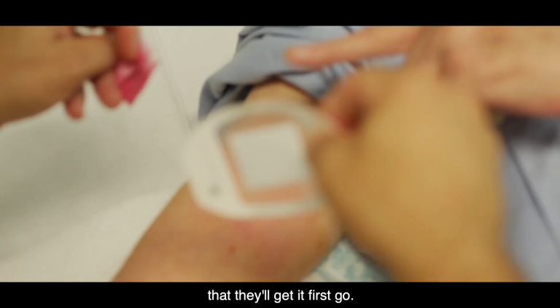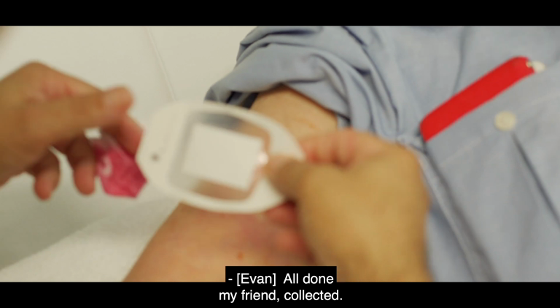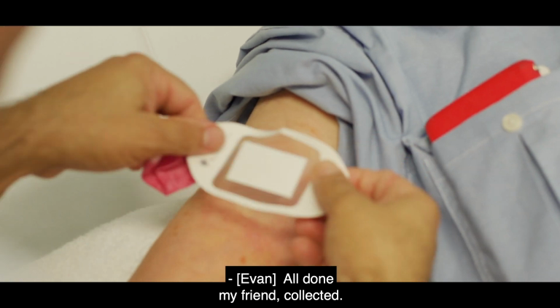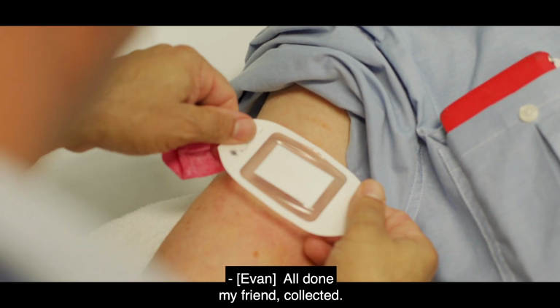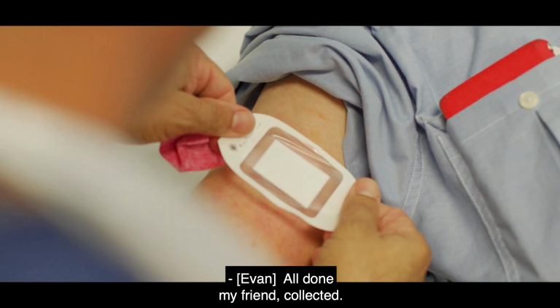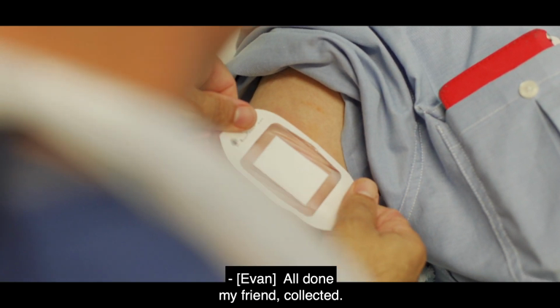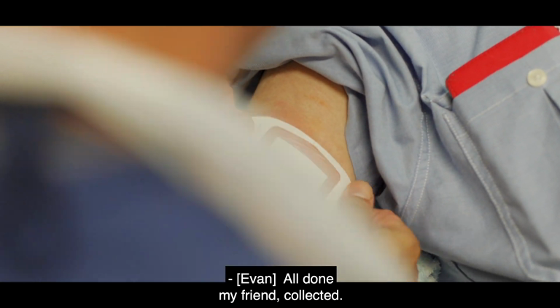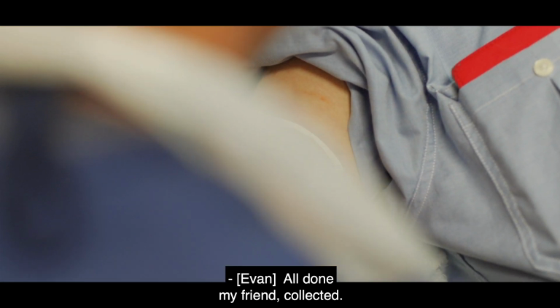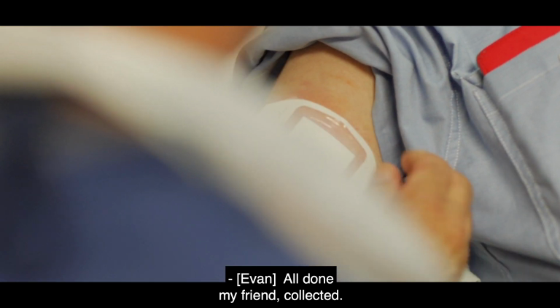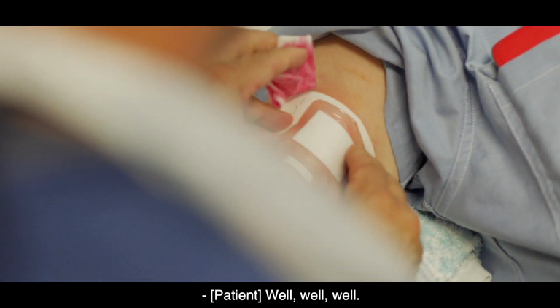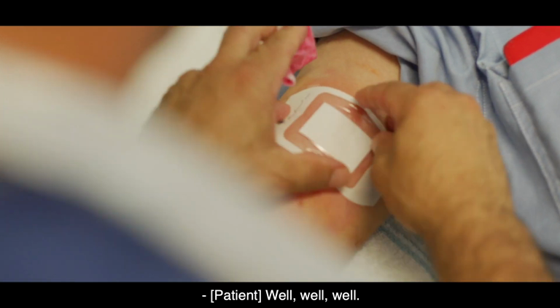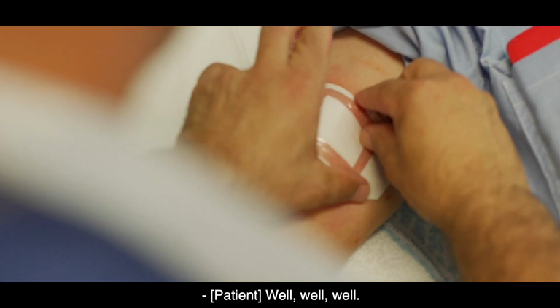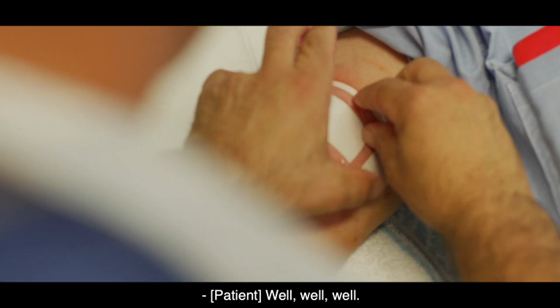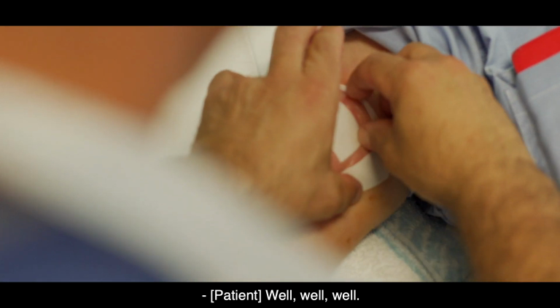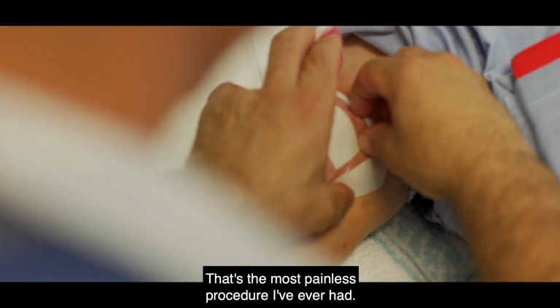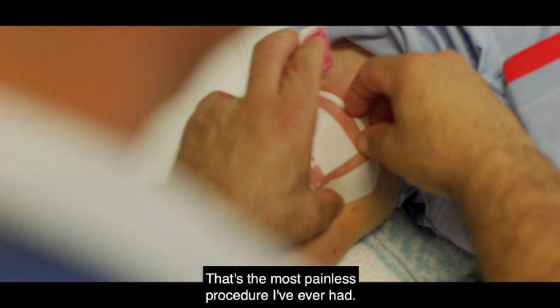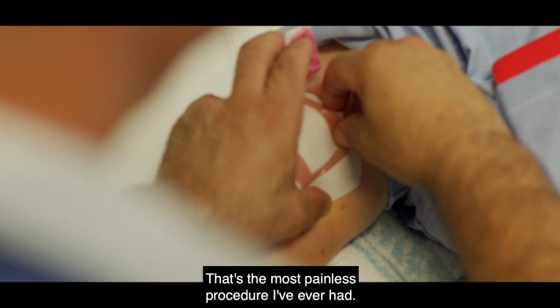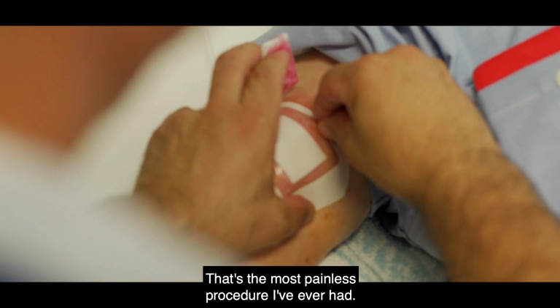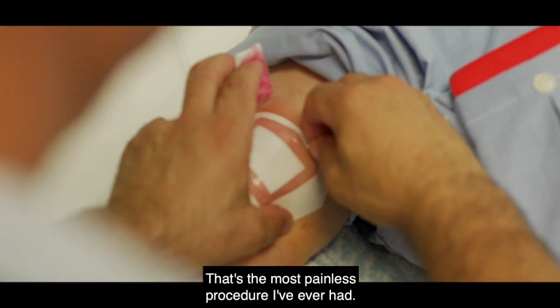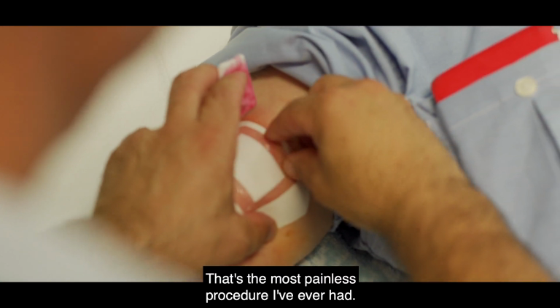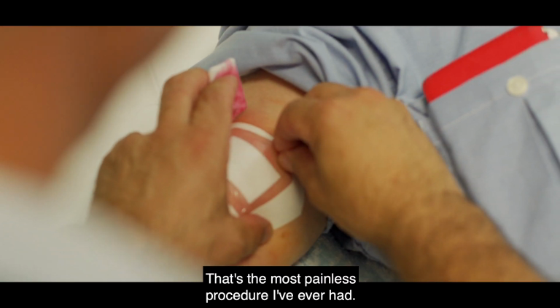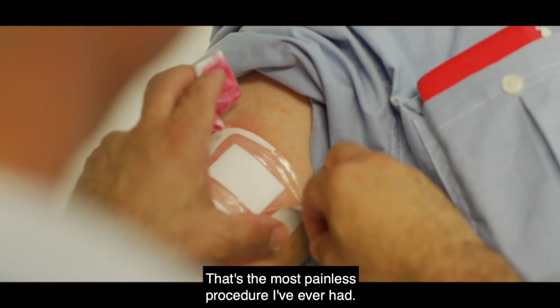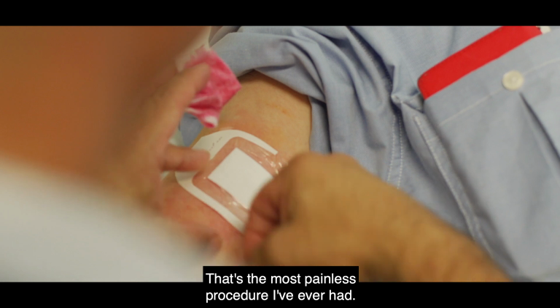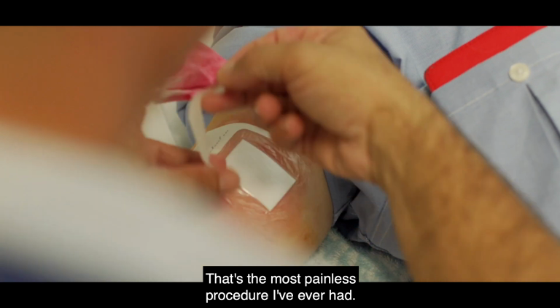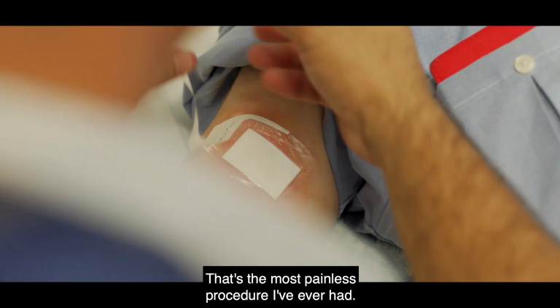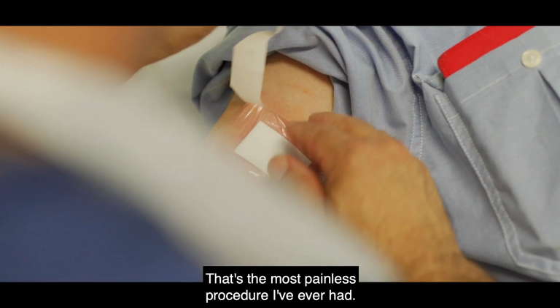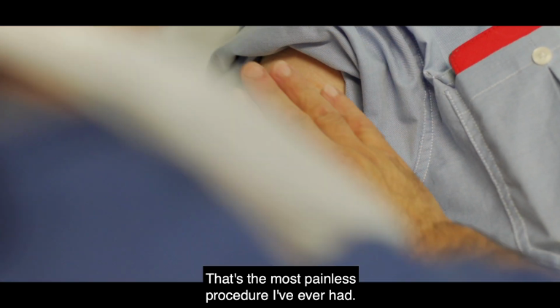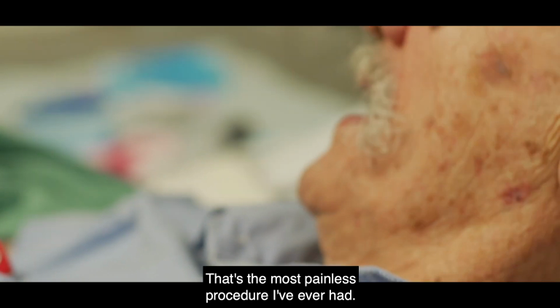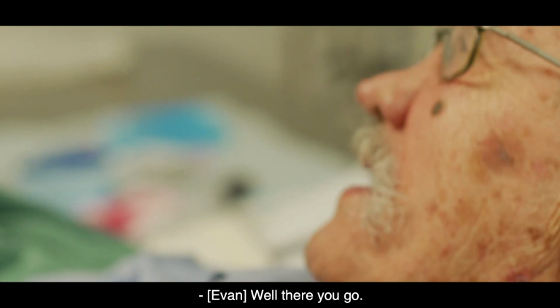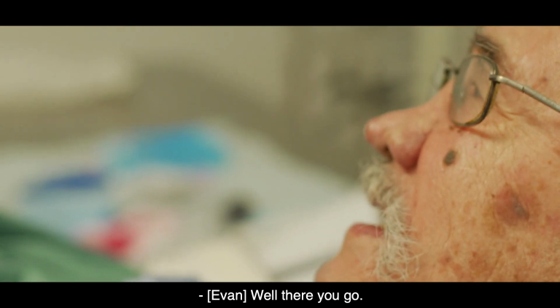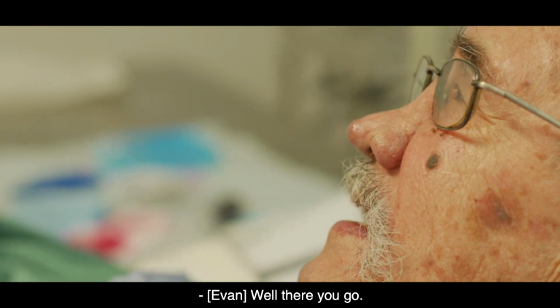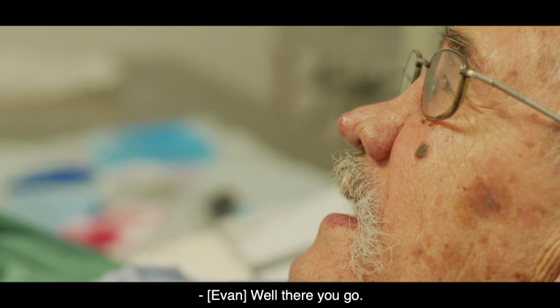Well done, my friend. Well, well, well — that's the most painless procedure I've ever had.